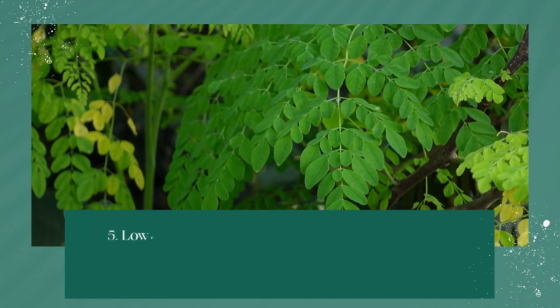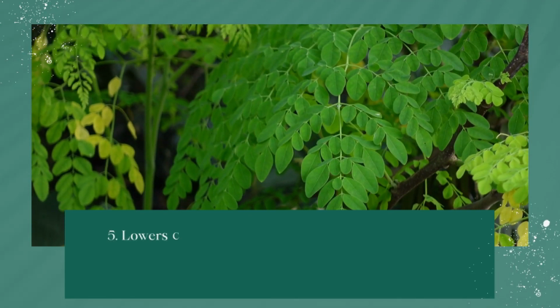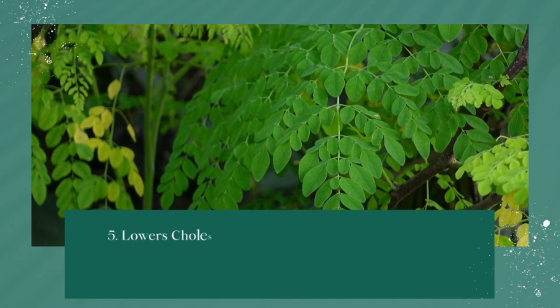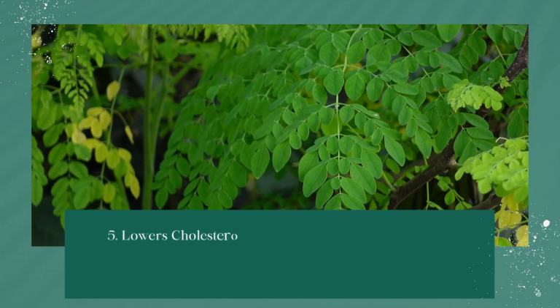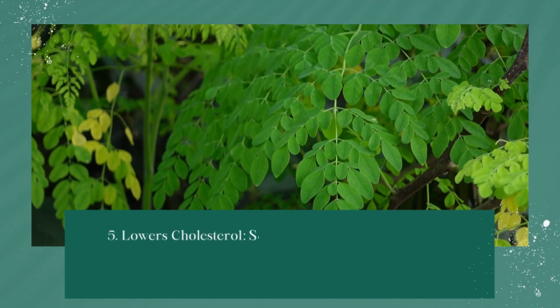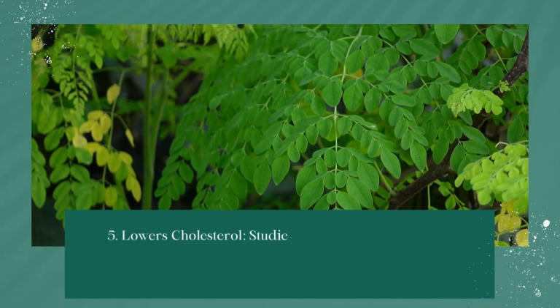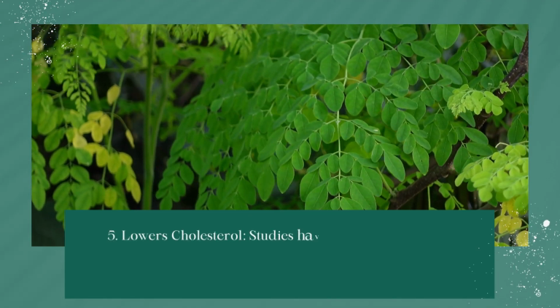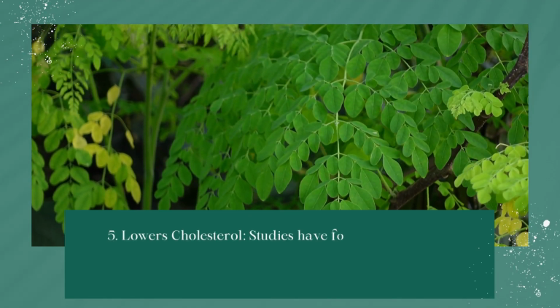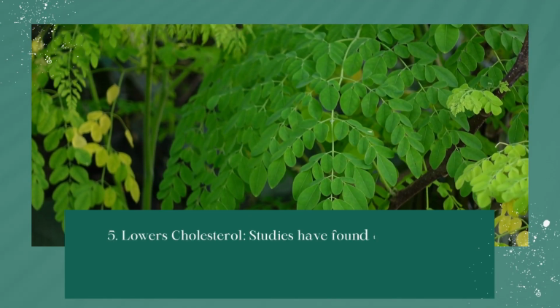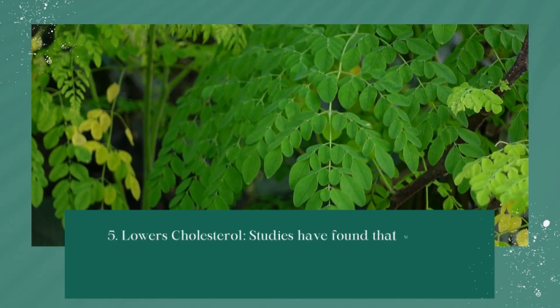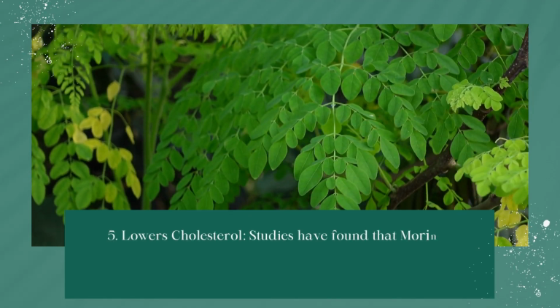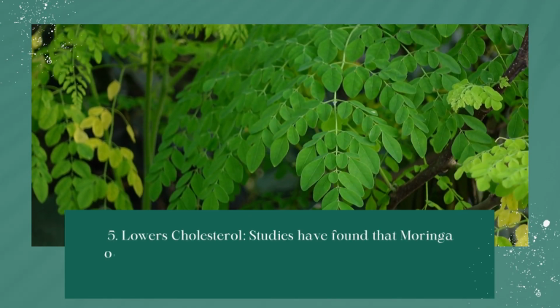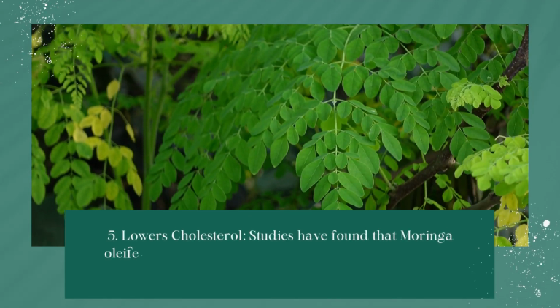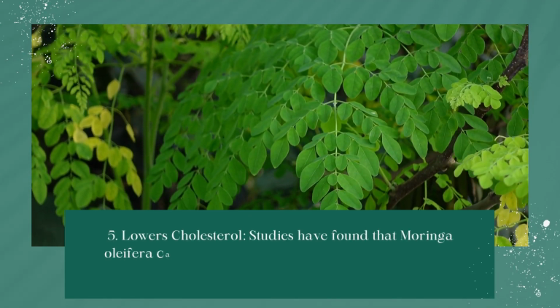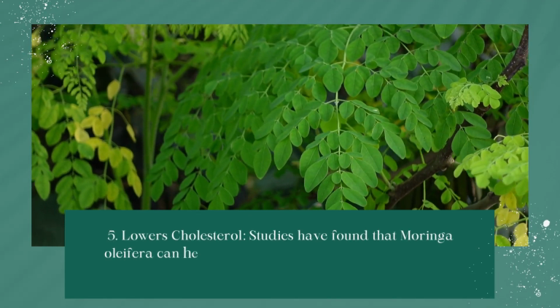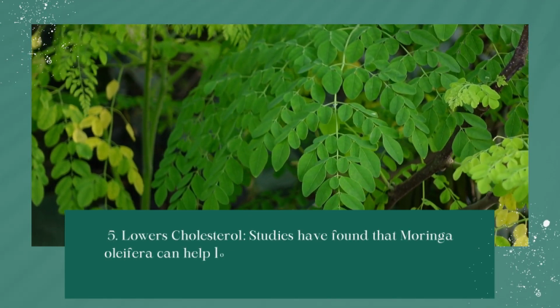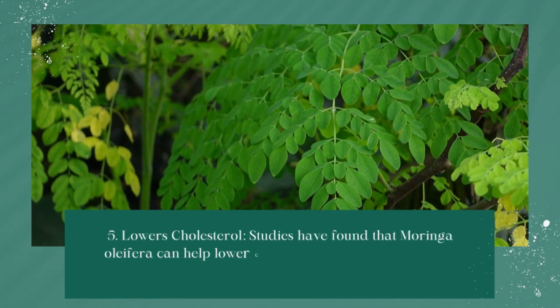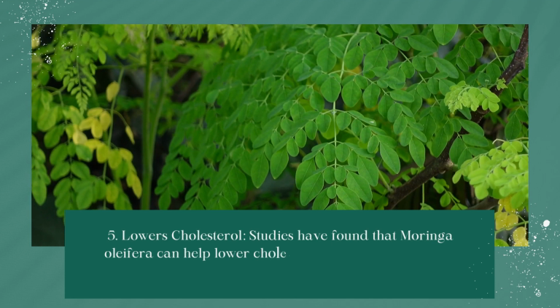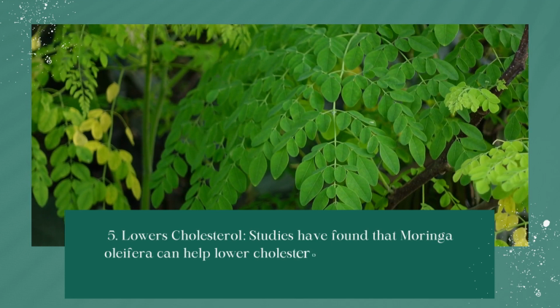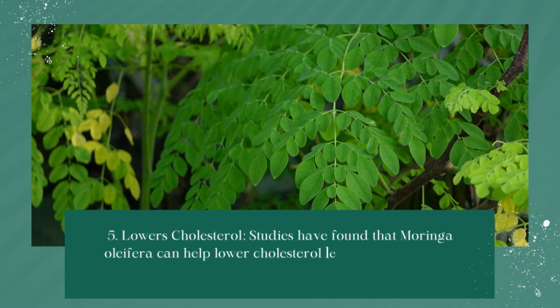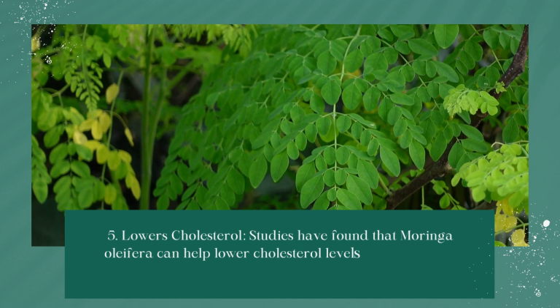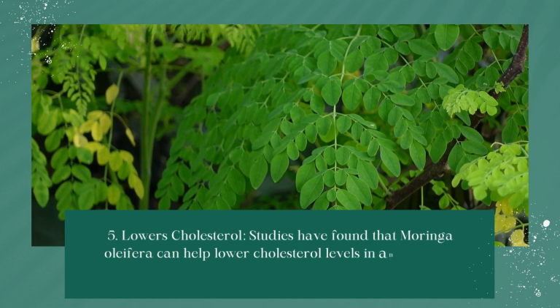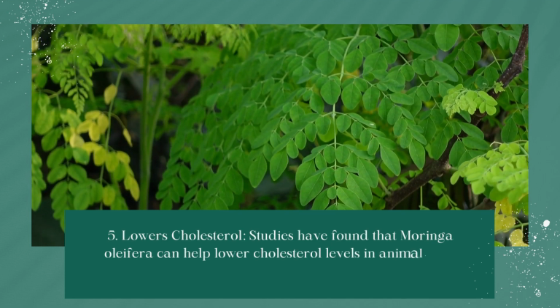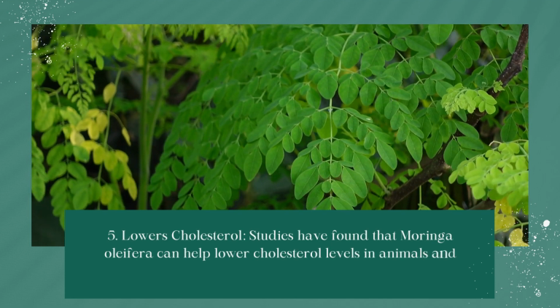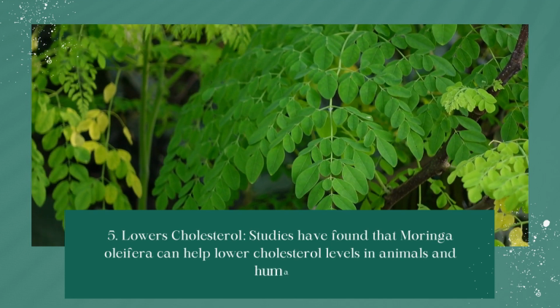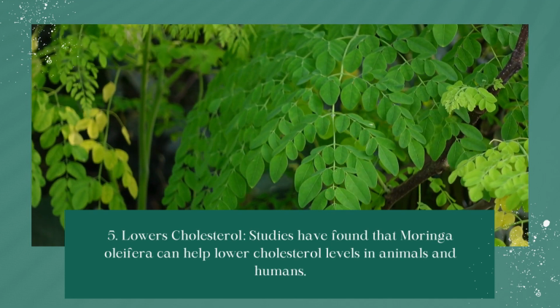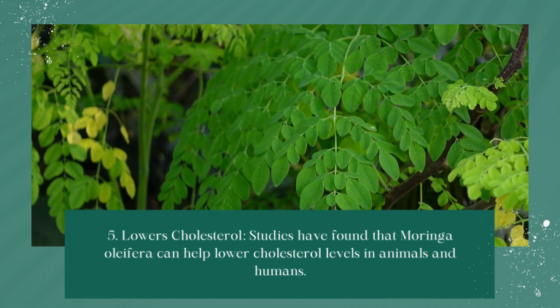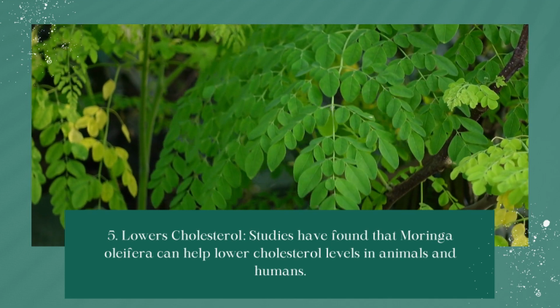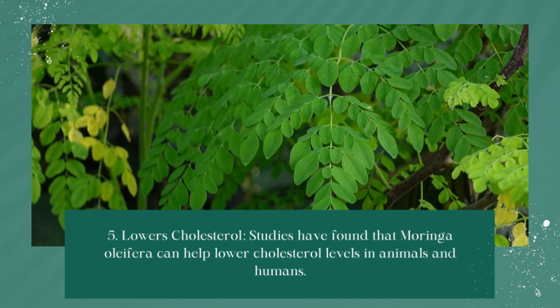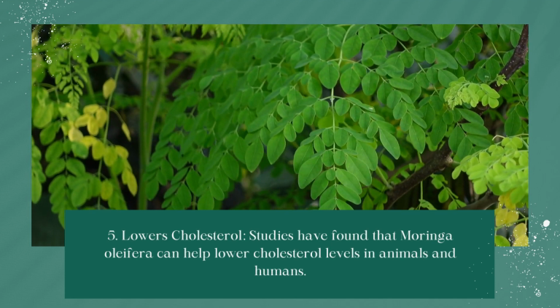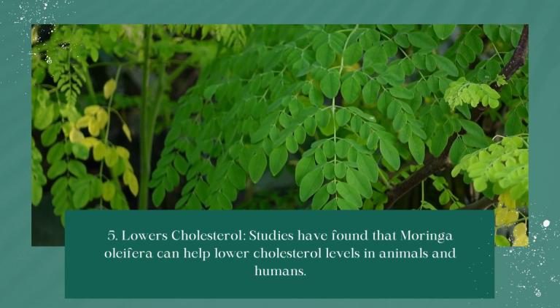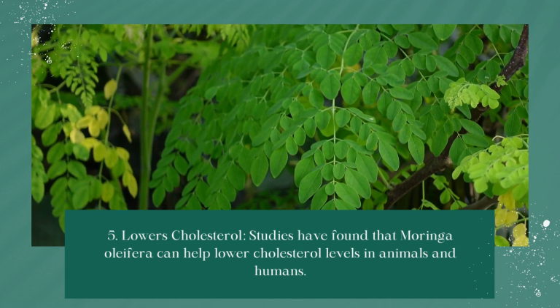Lowers Cholesterol: Studies have found that moringa oleifera can help lower cholesterol levels in animals and humans.